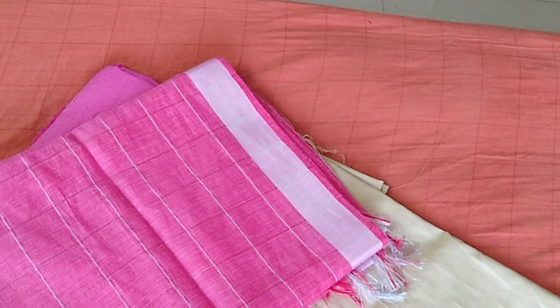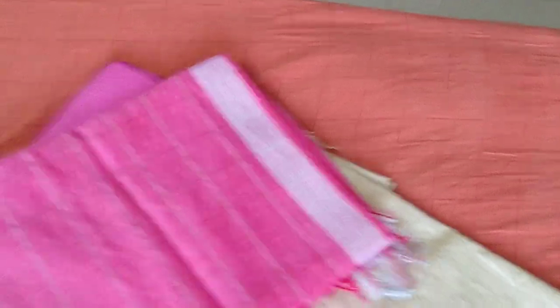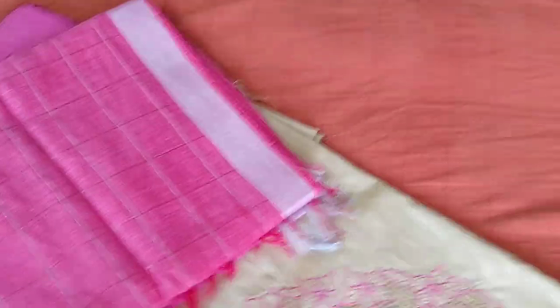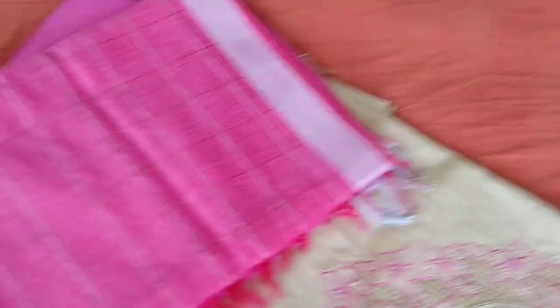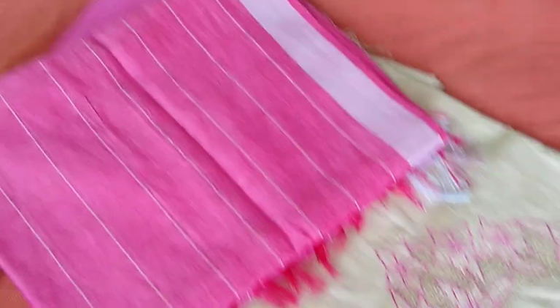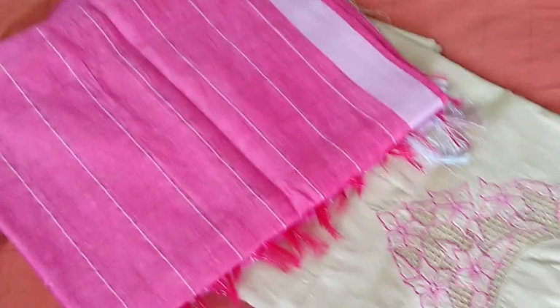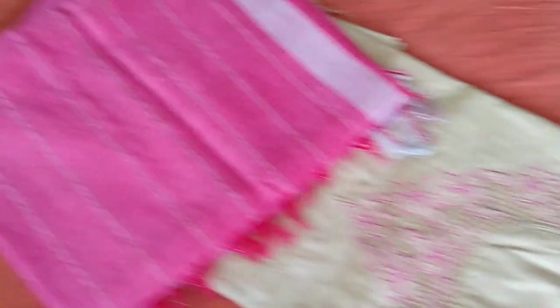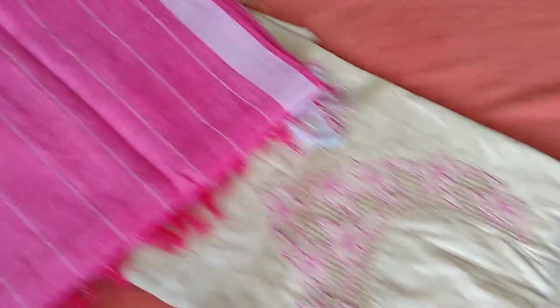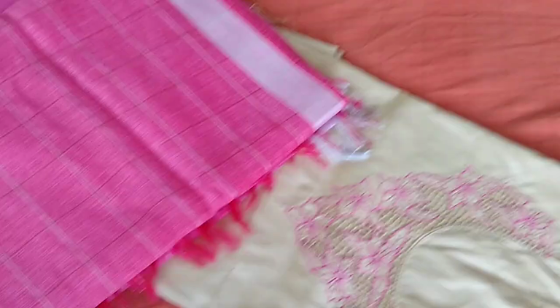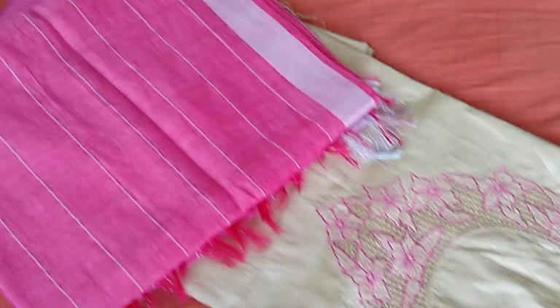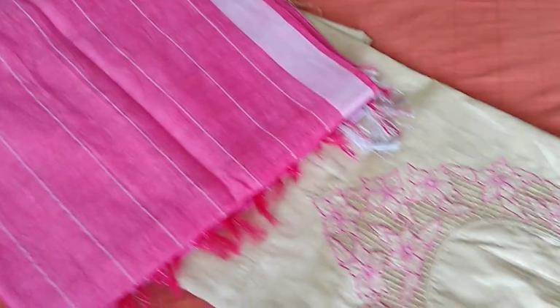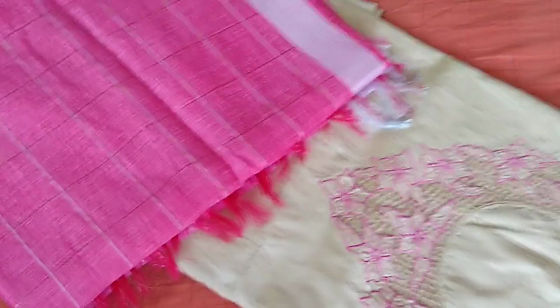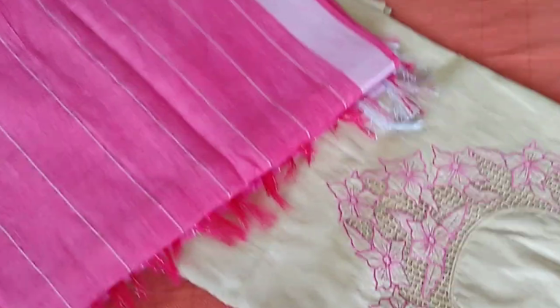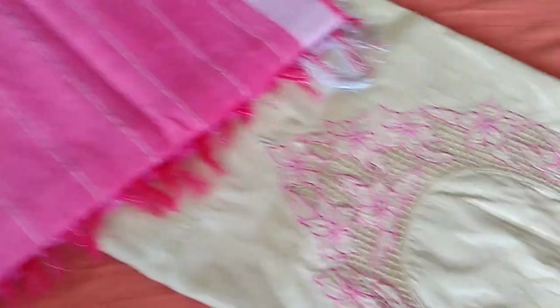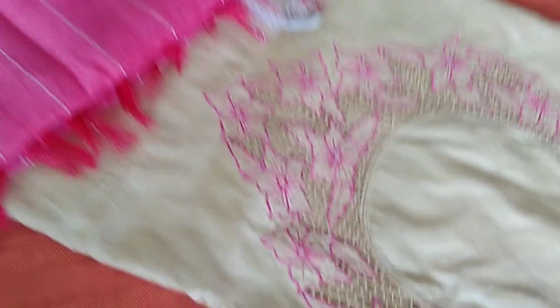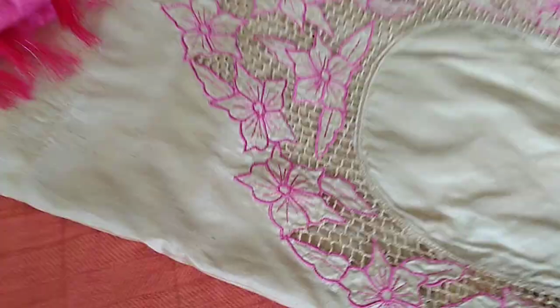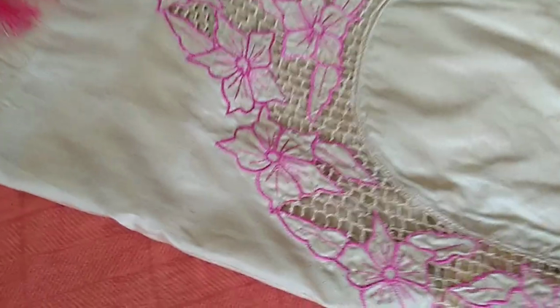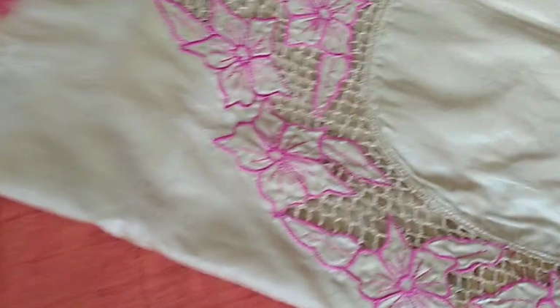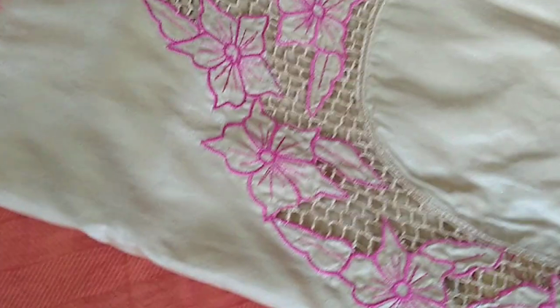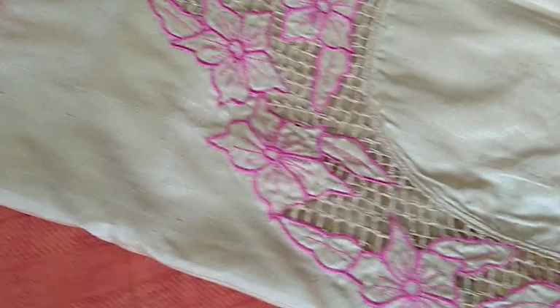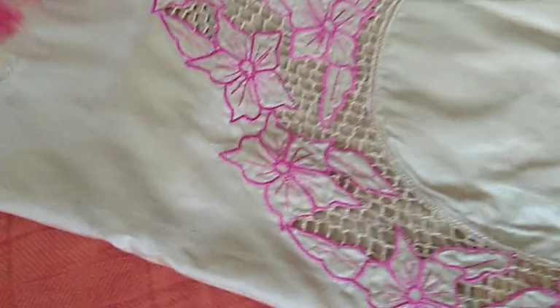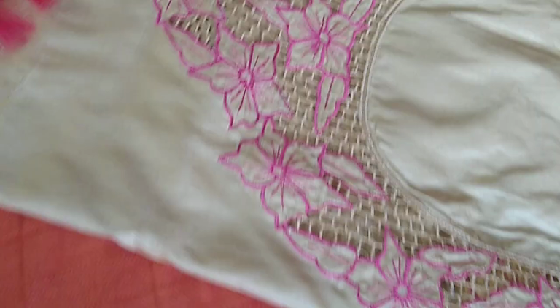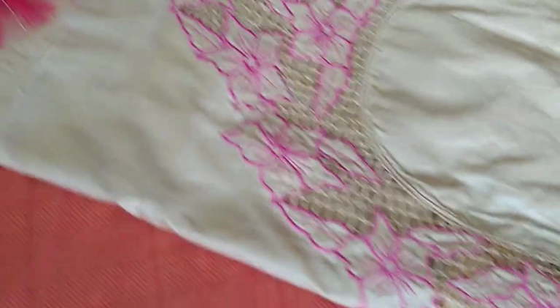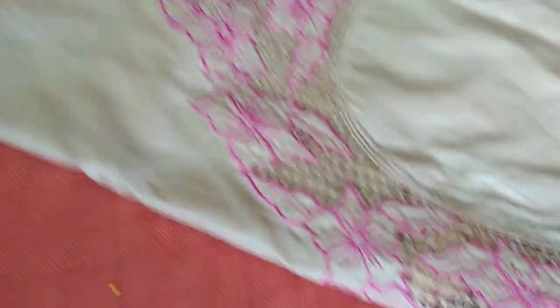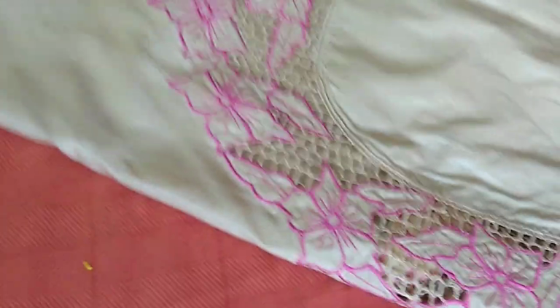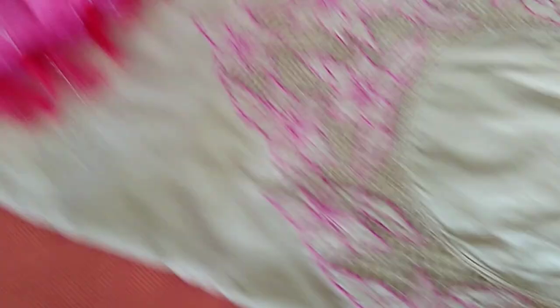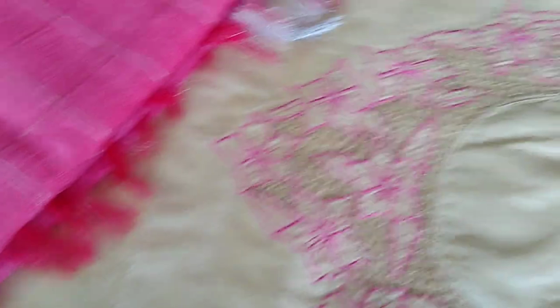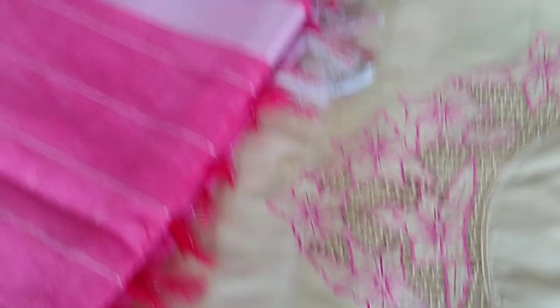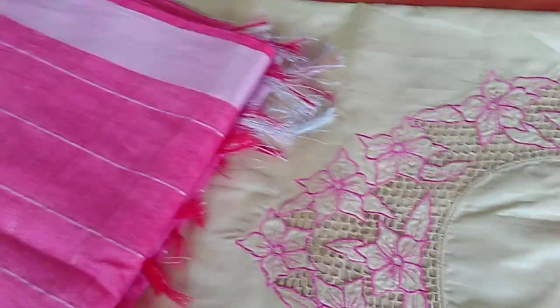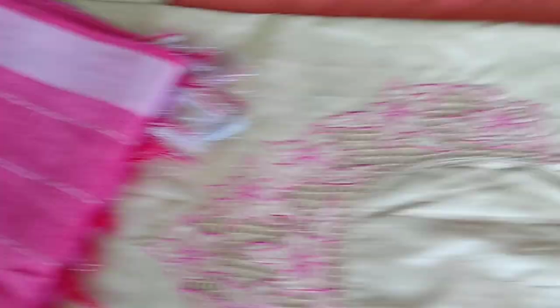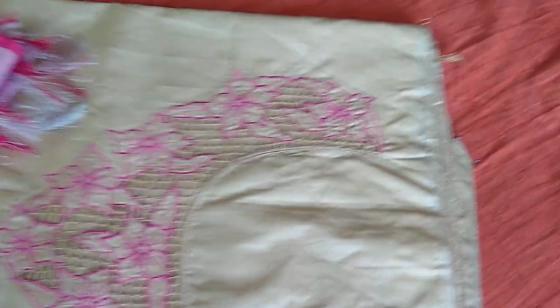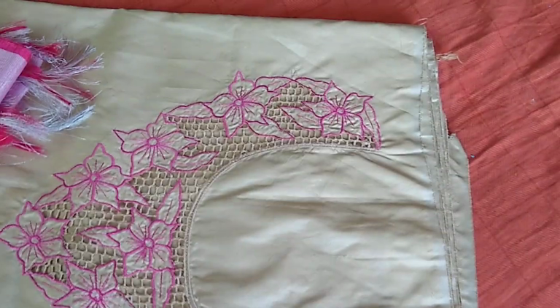This is the fourth piece and it has flowers. See? Look at the flowers.